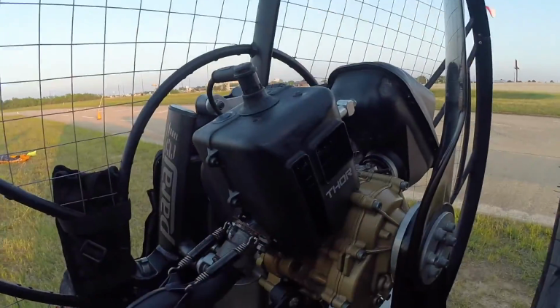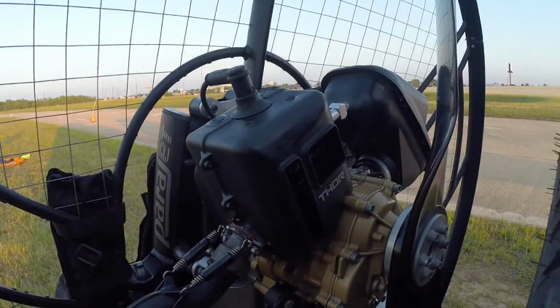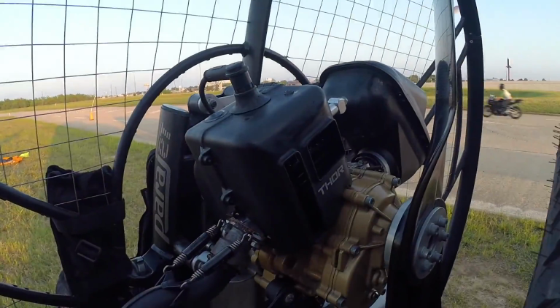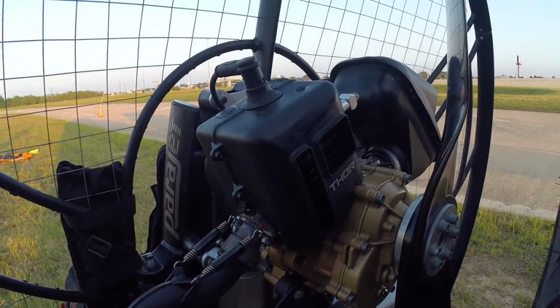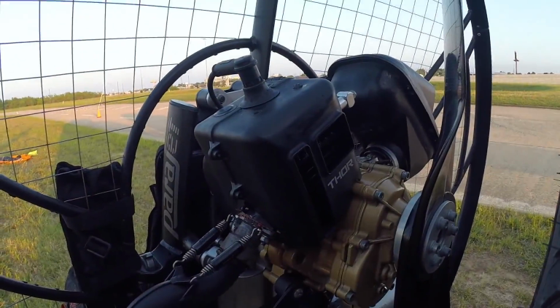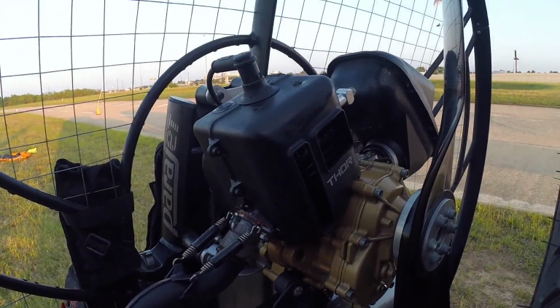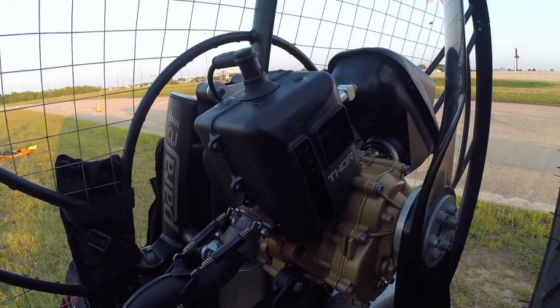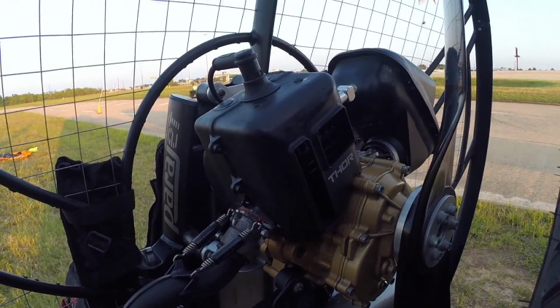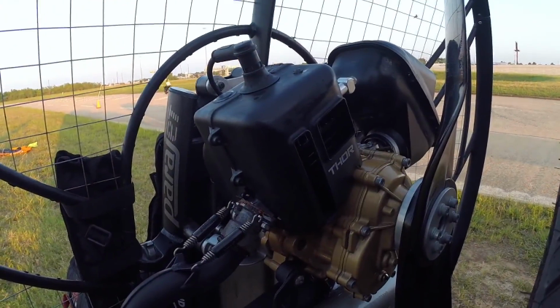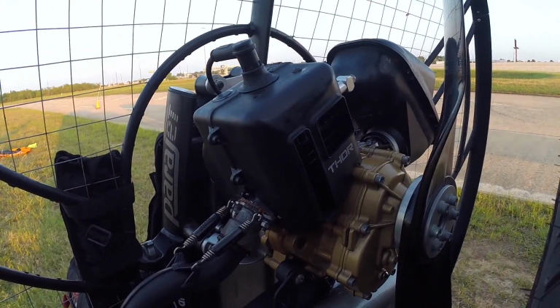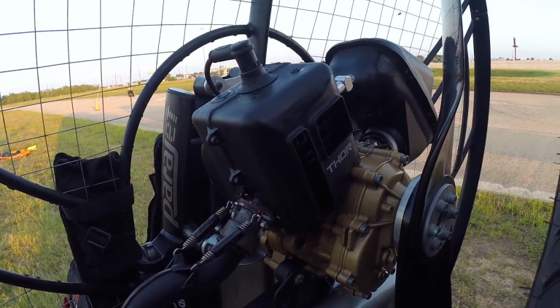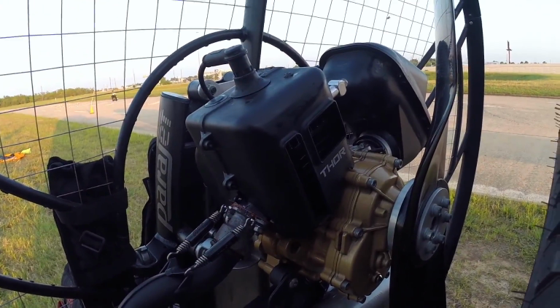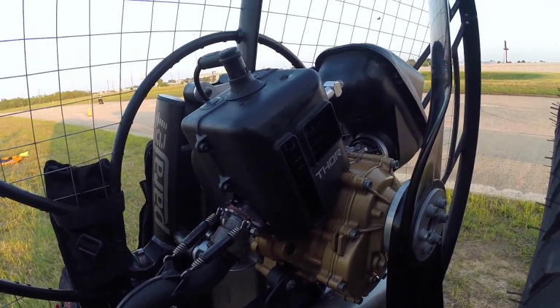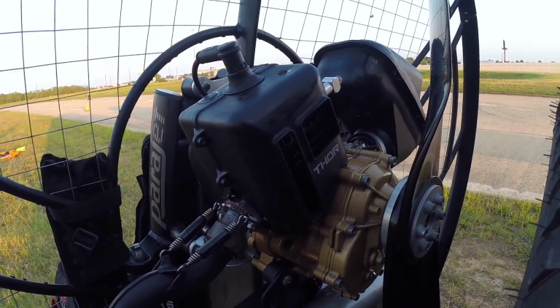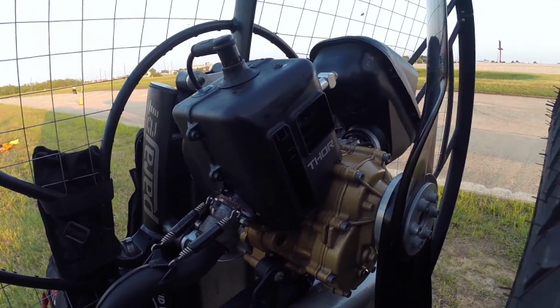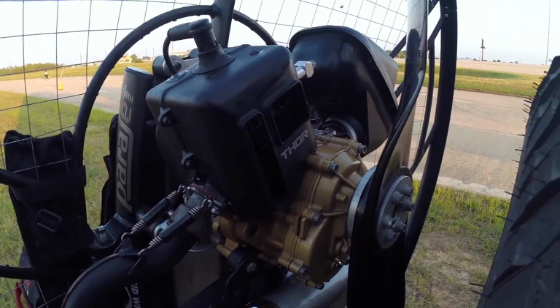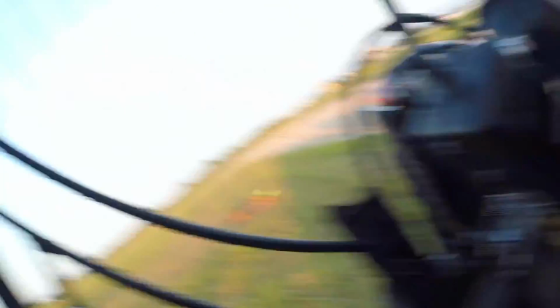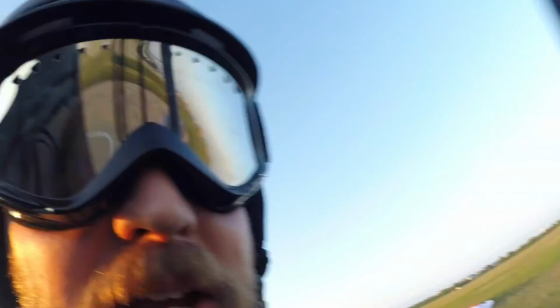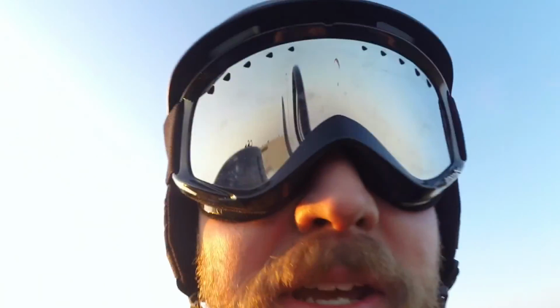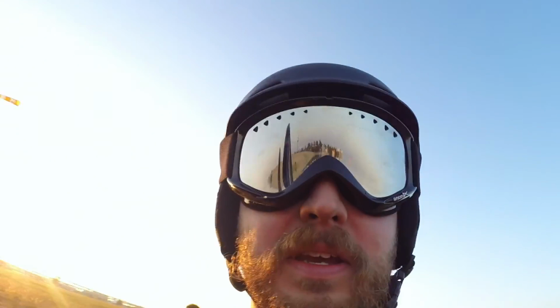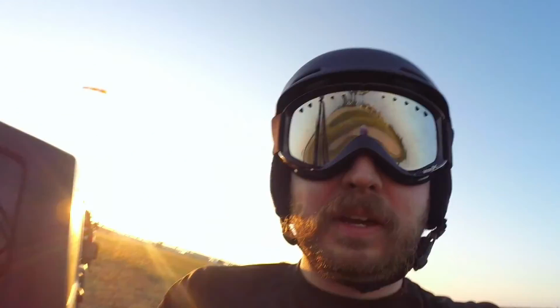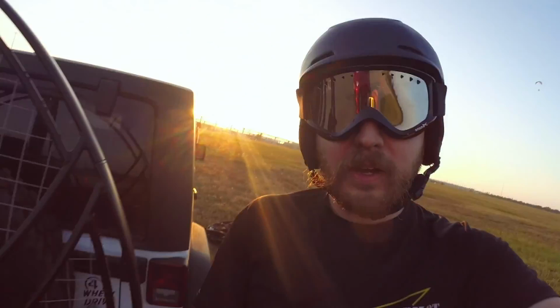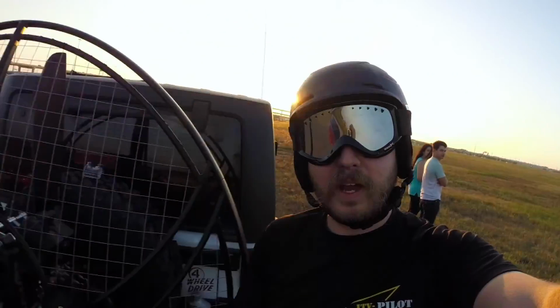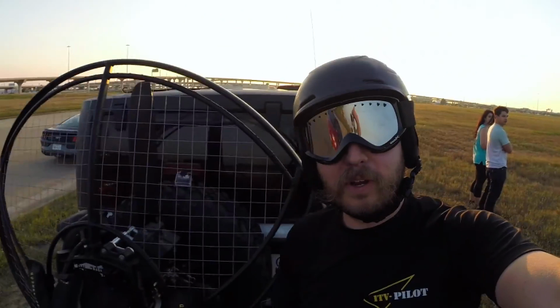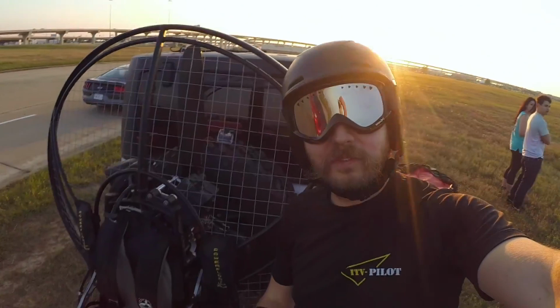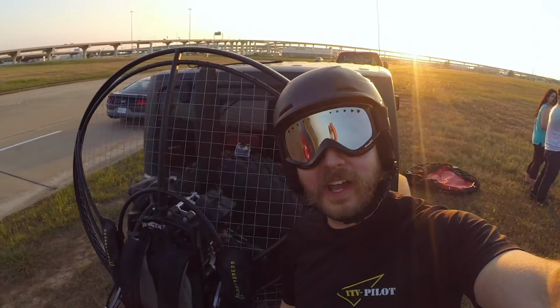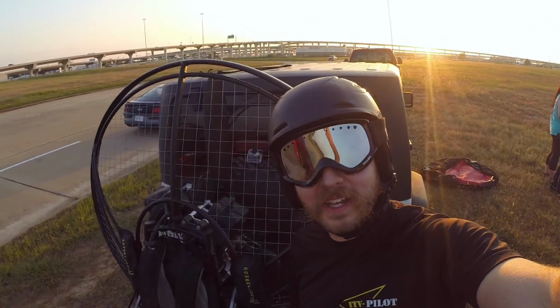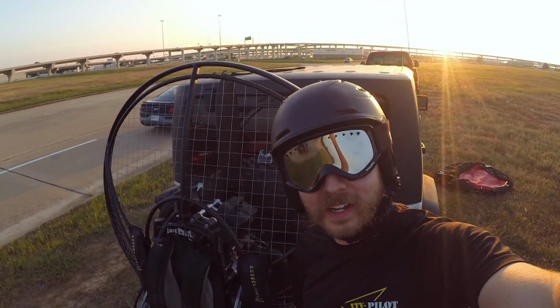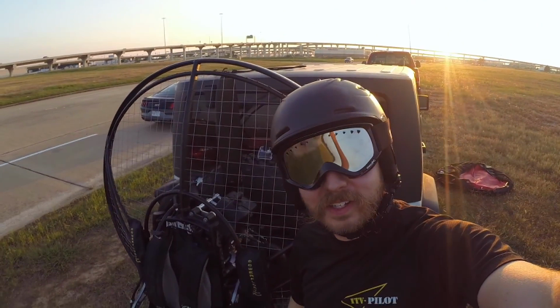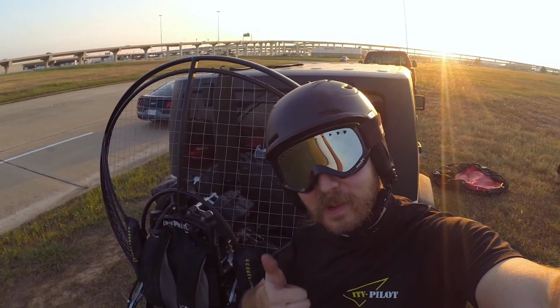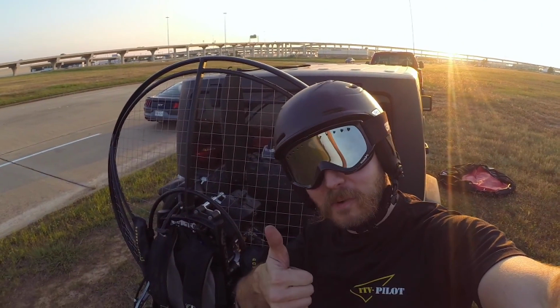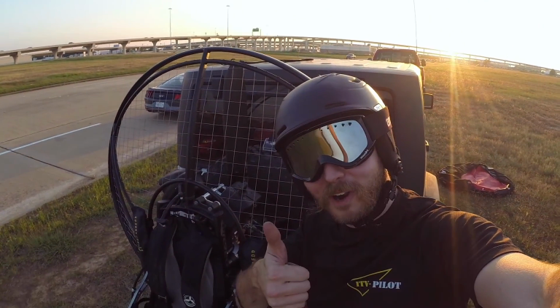The motor's in one piece and it appears to be working. We got one good flight in — here's to many more.